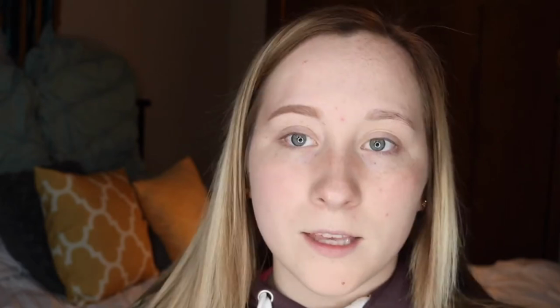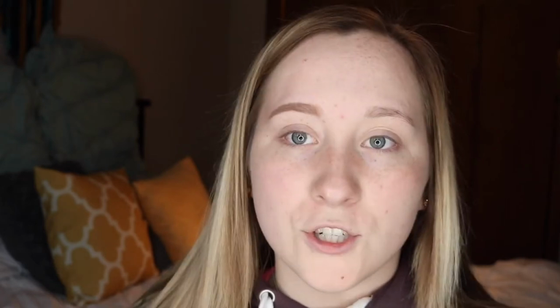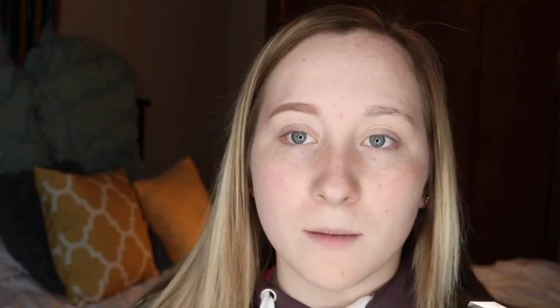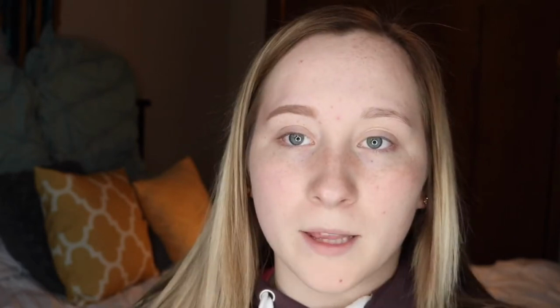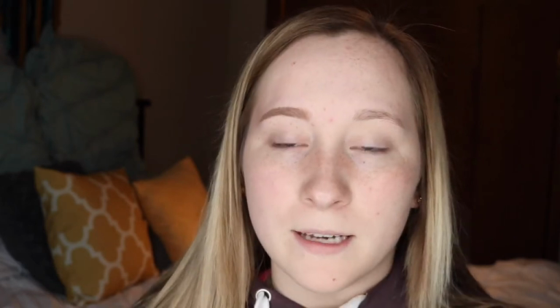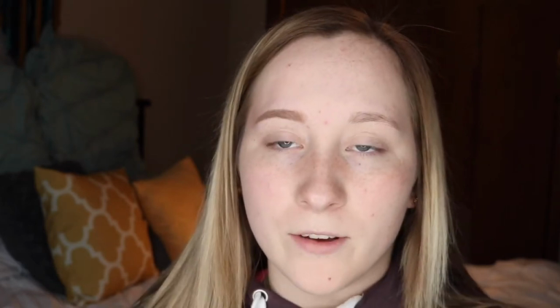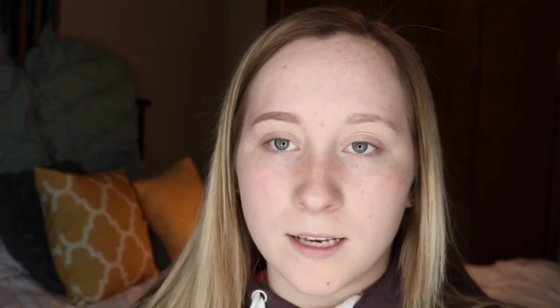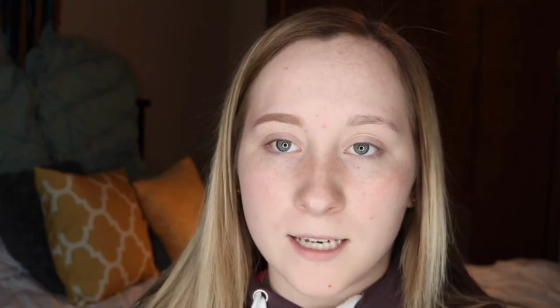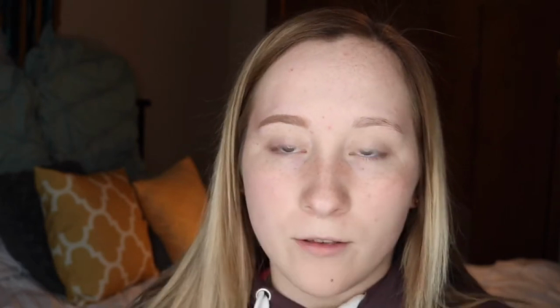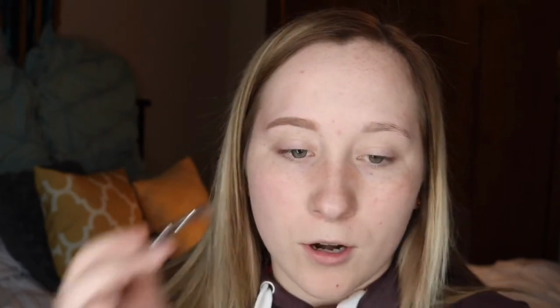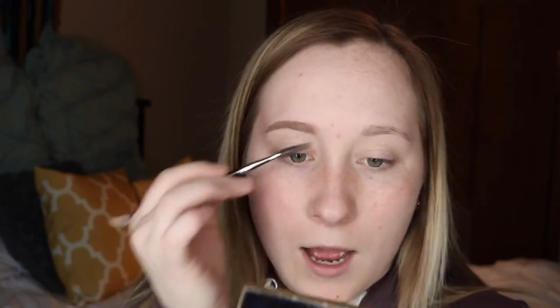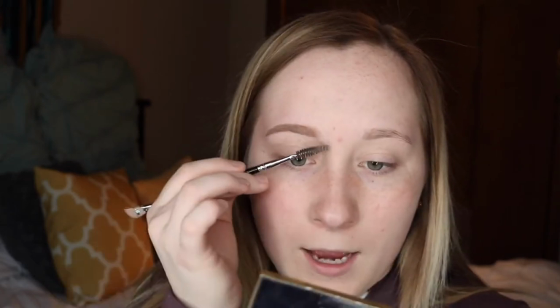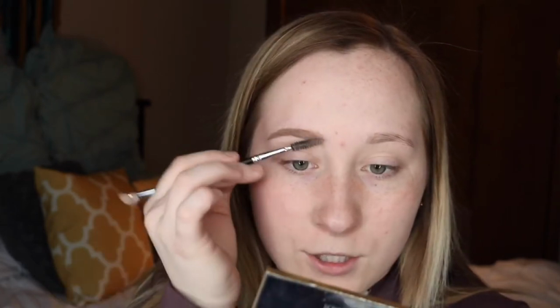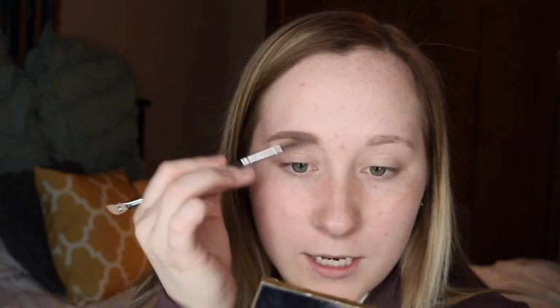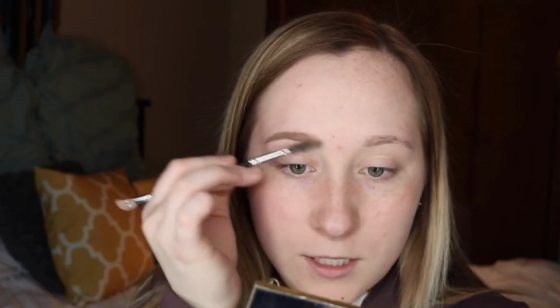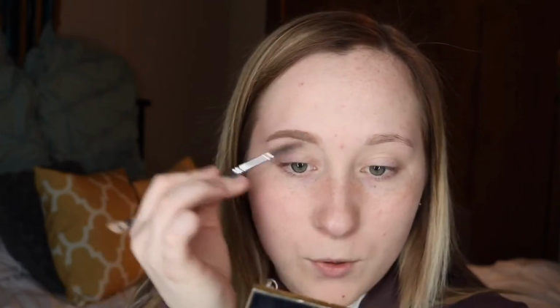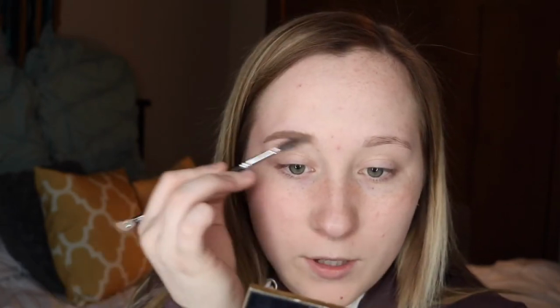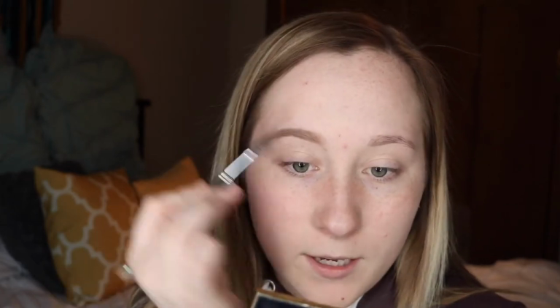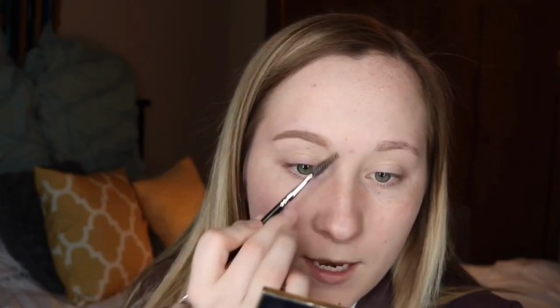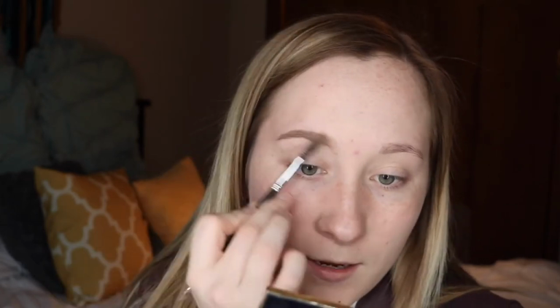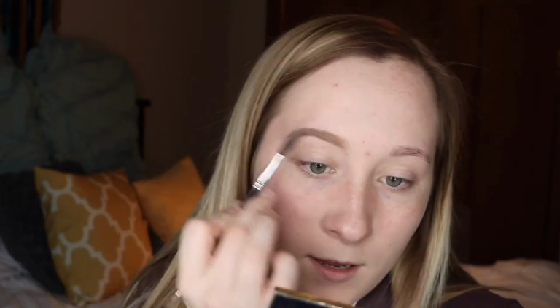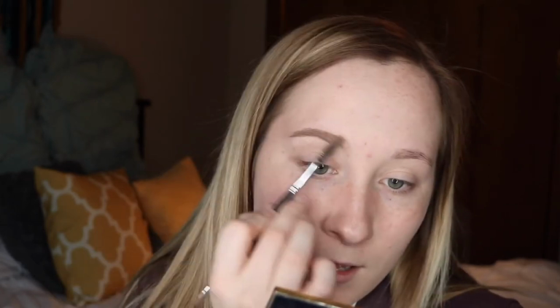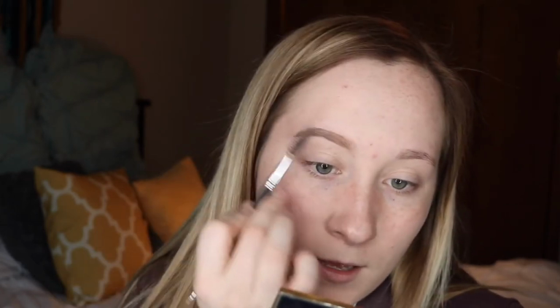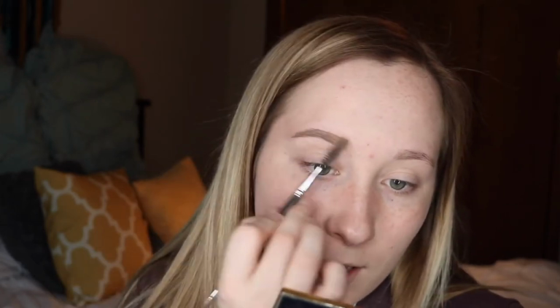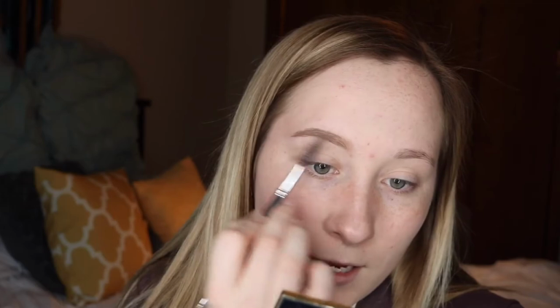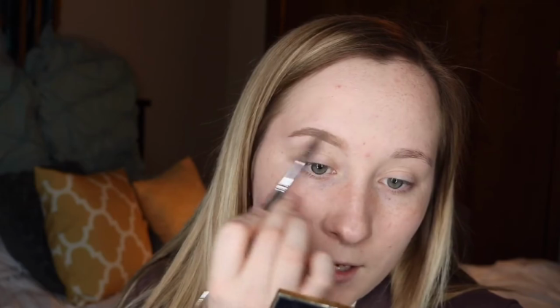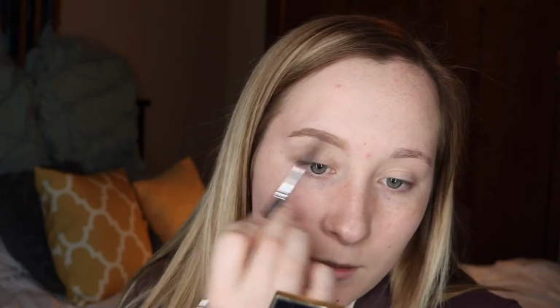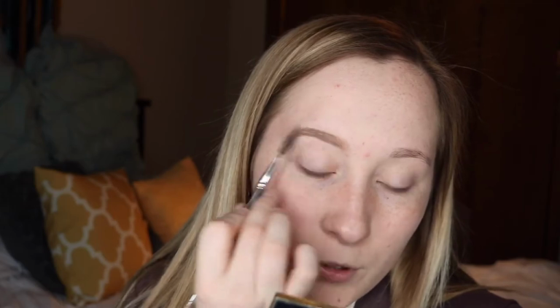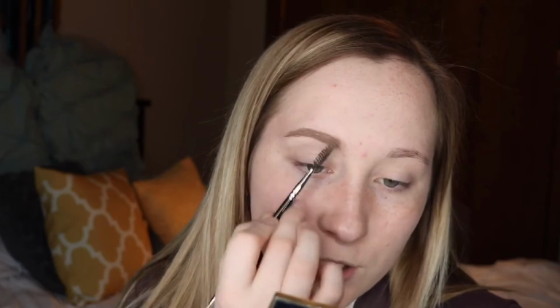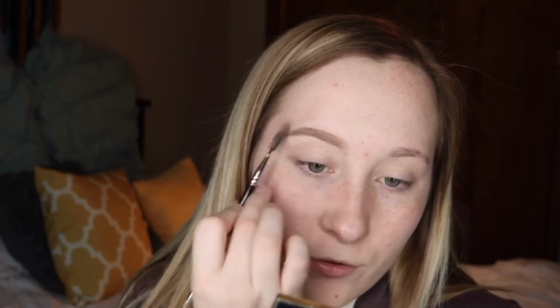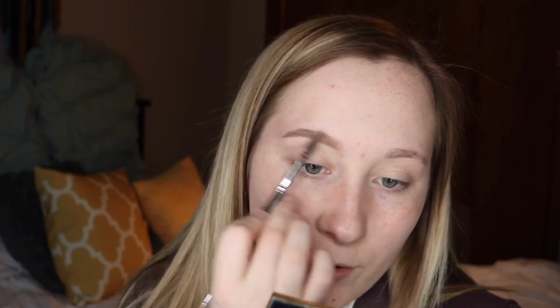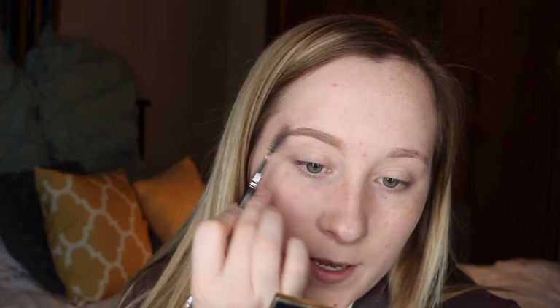And then just to blend everything together, I just take the spoolie again and brush through it.